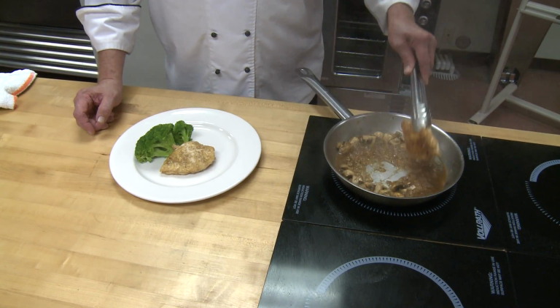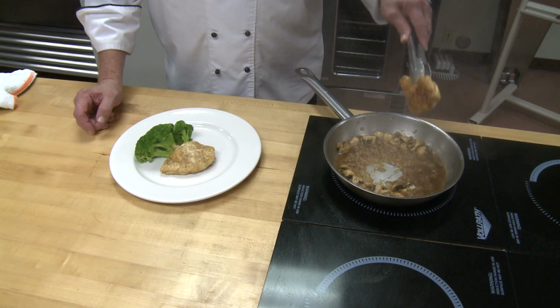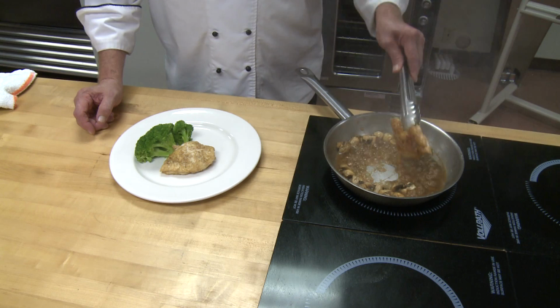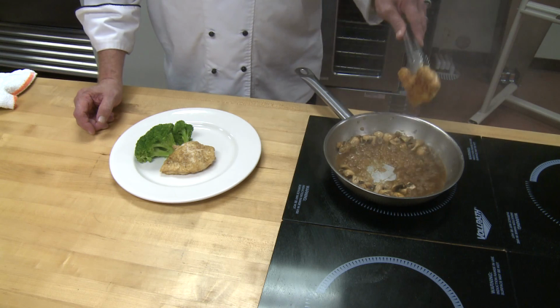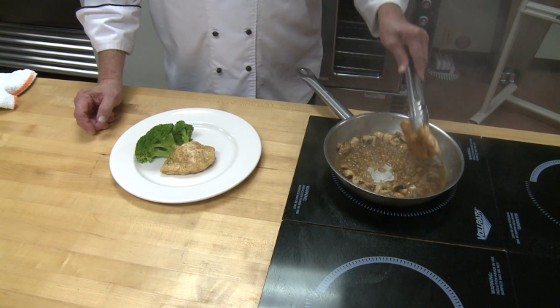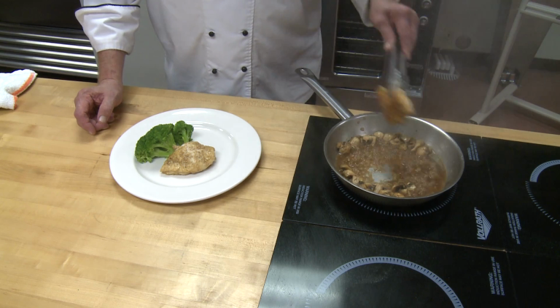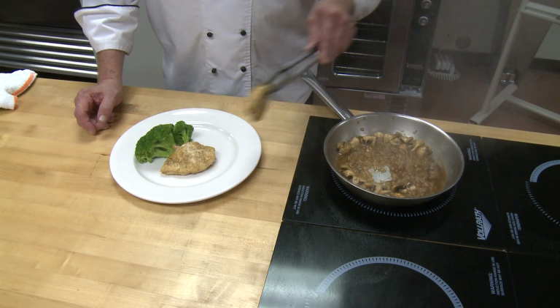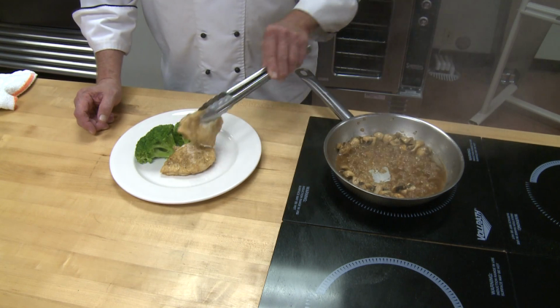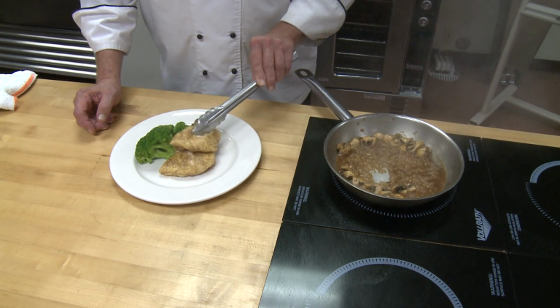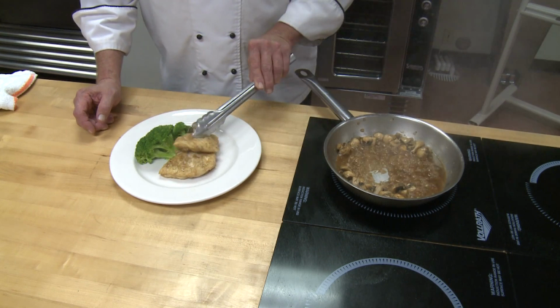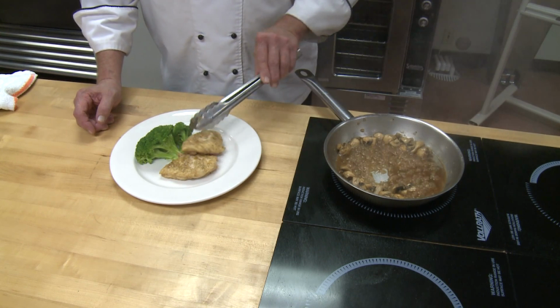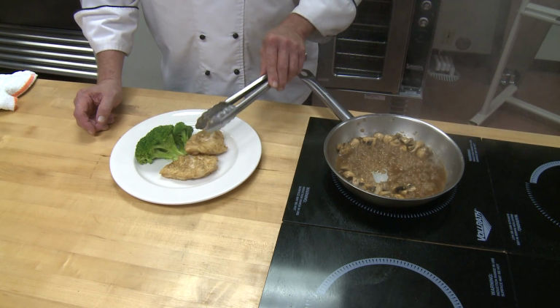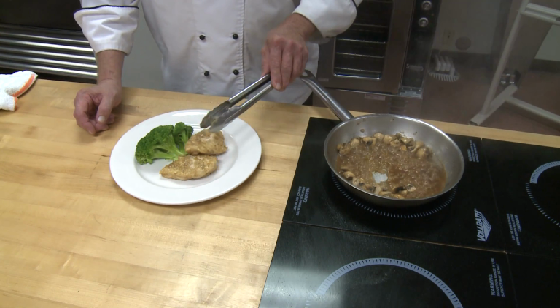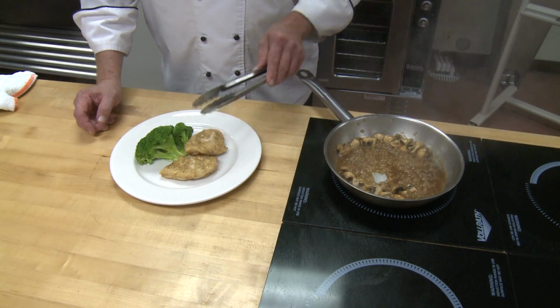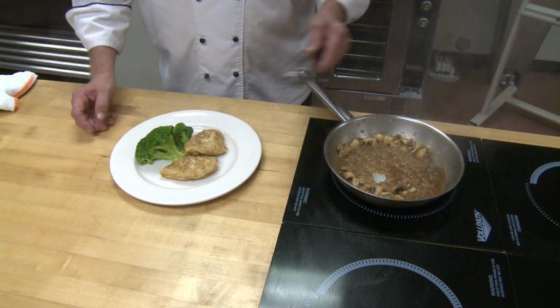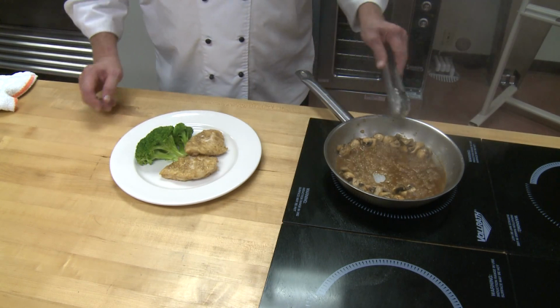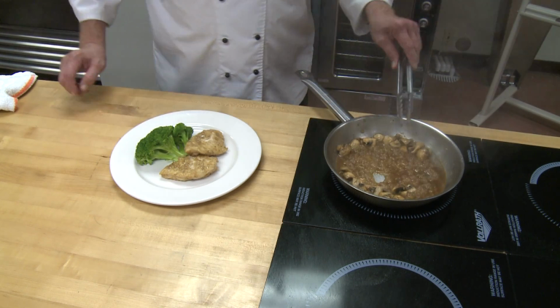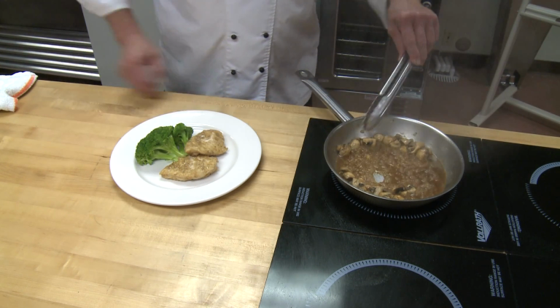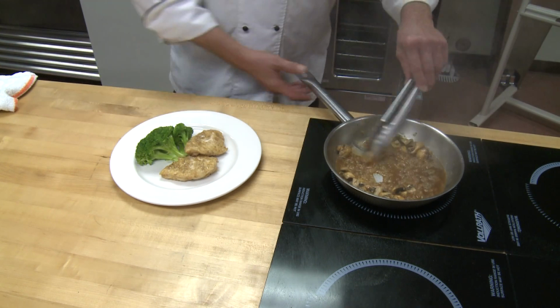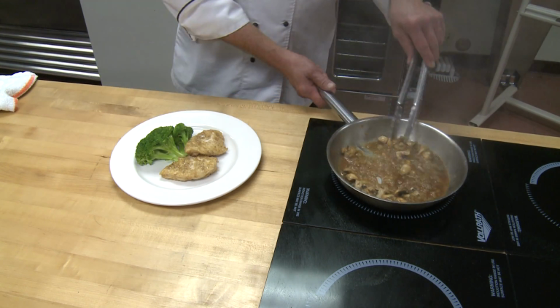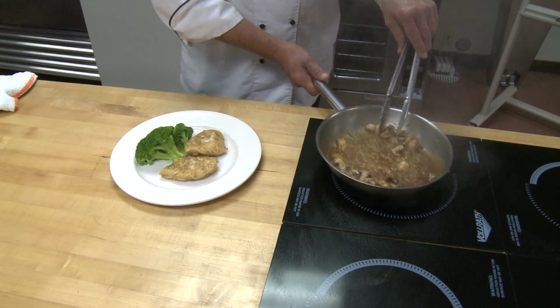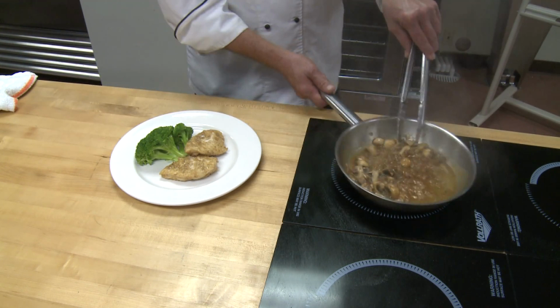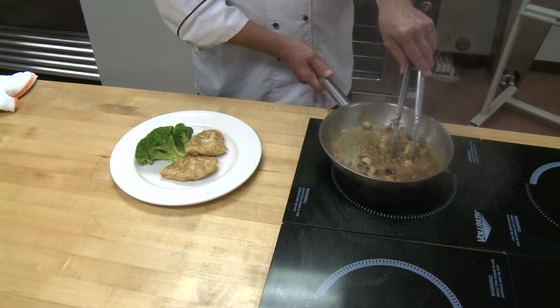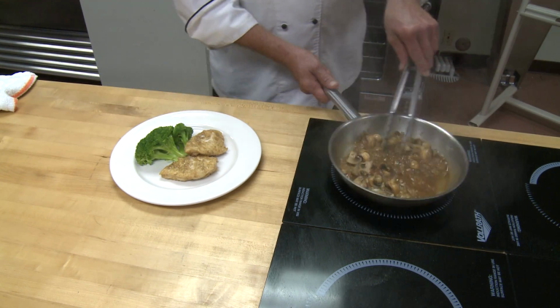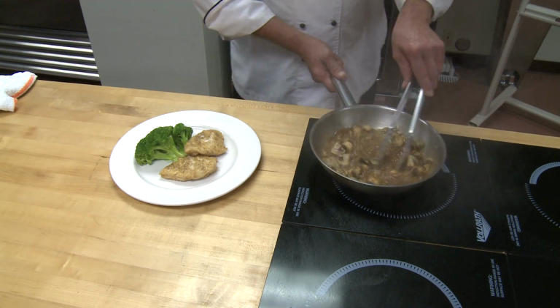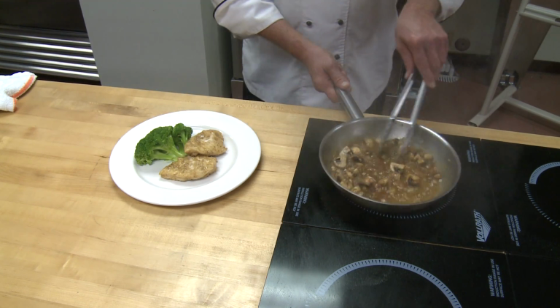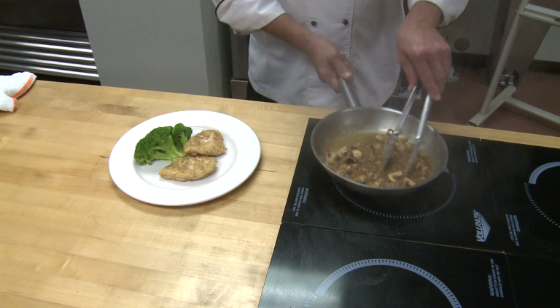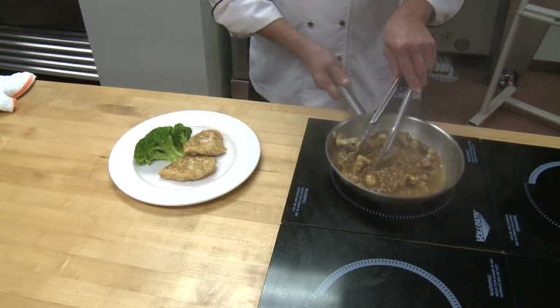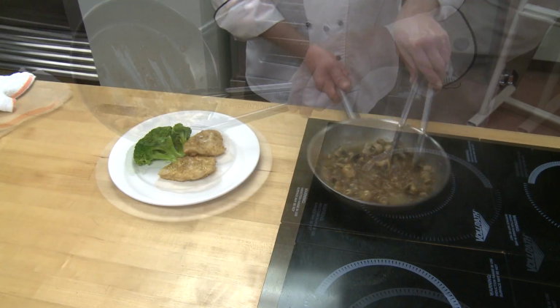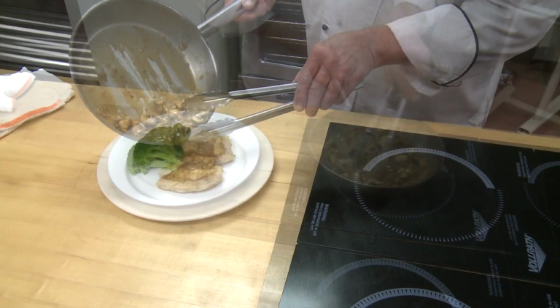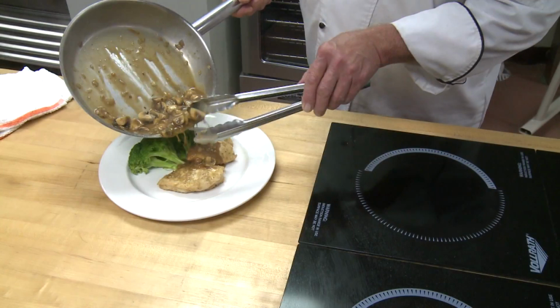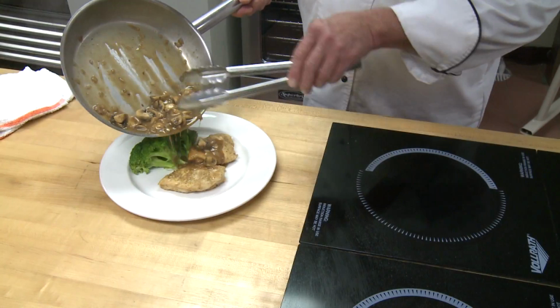And it's easy to find Marsala wine, too — very, very easy. And if there's also an issue, you can find non-alcoholic Marsala wine, too.